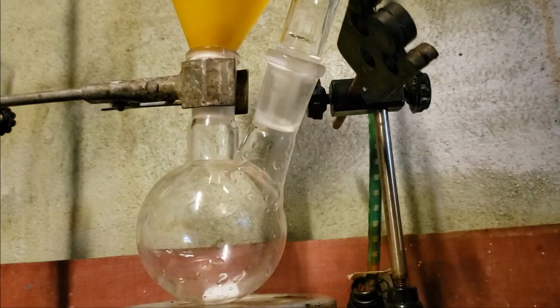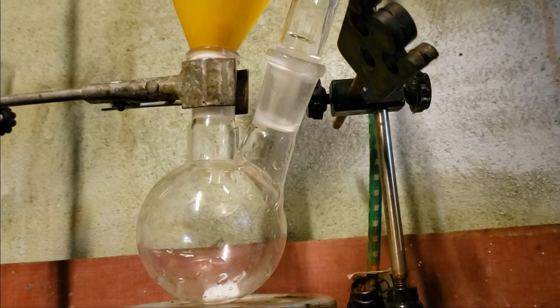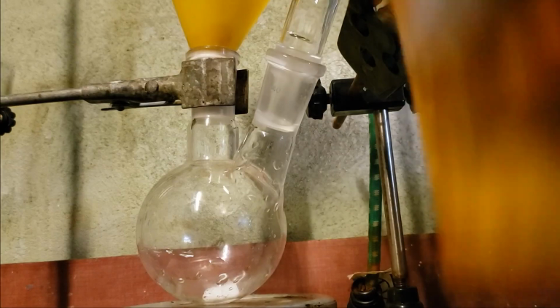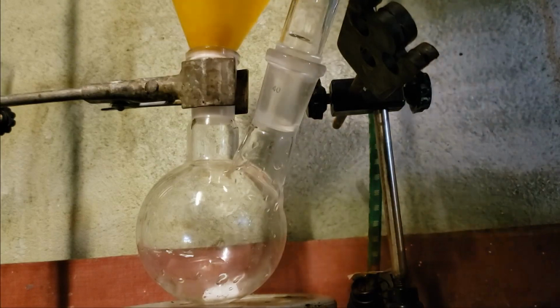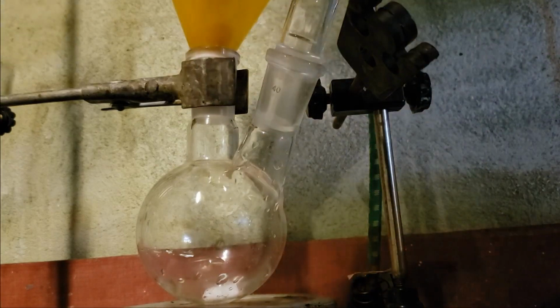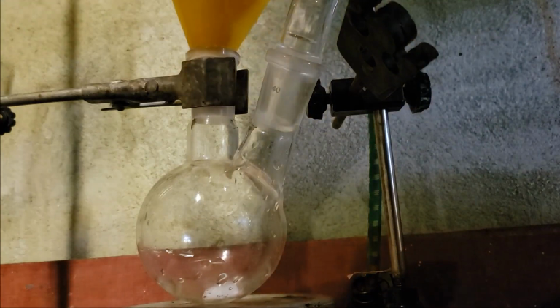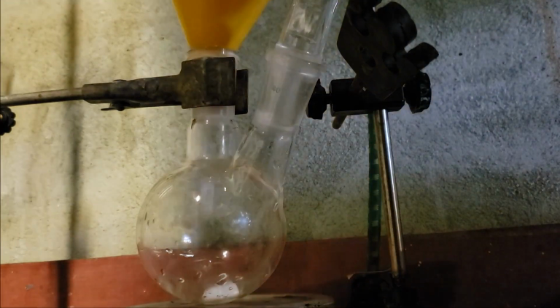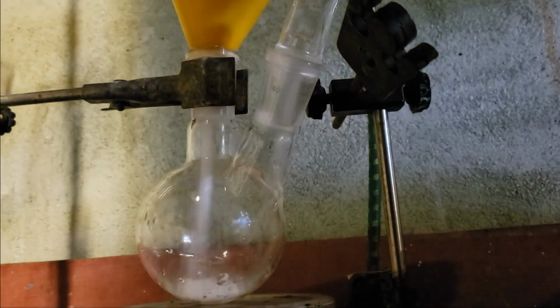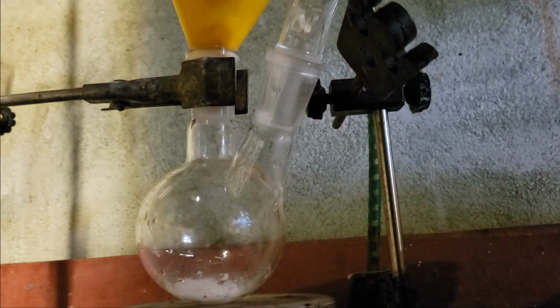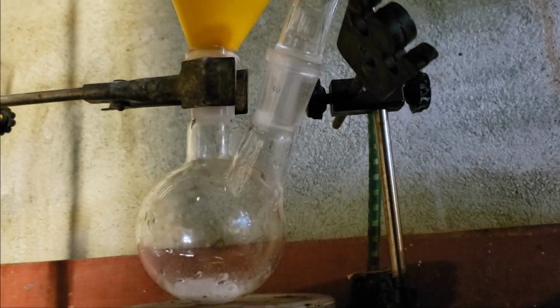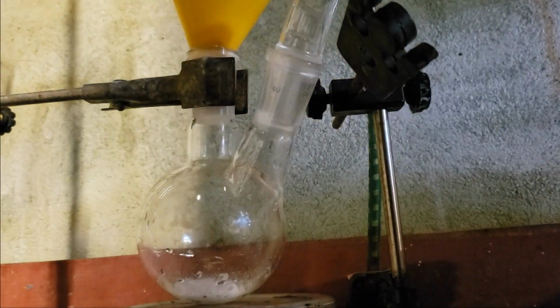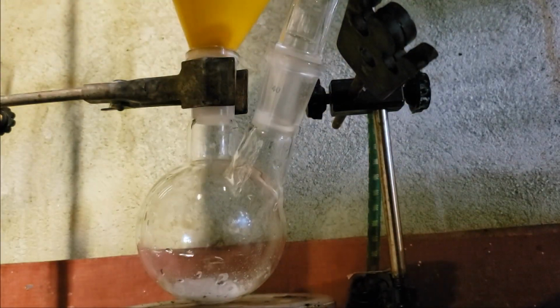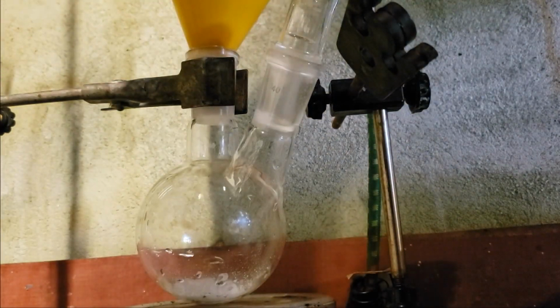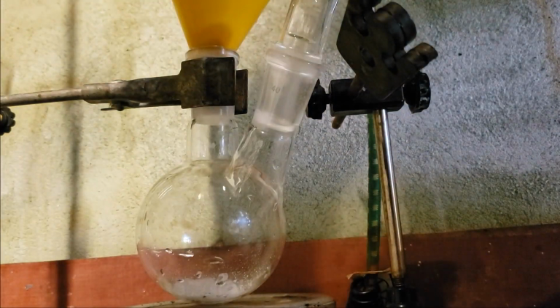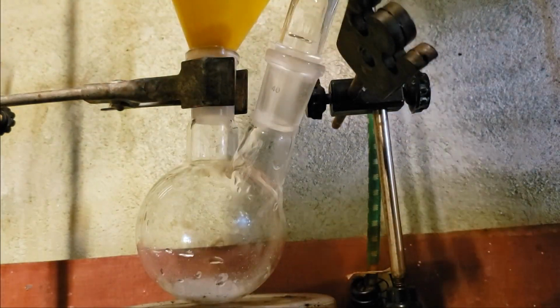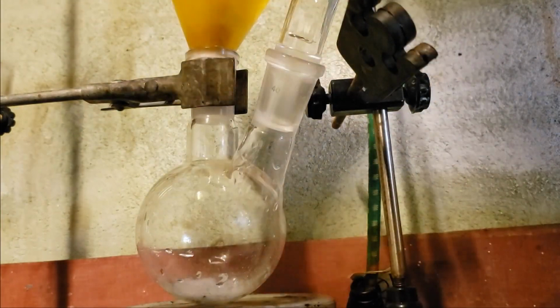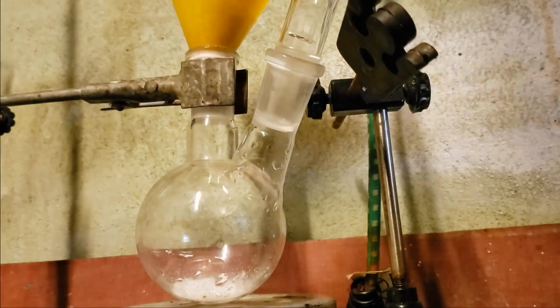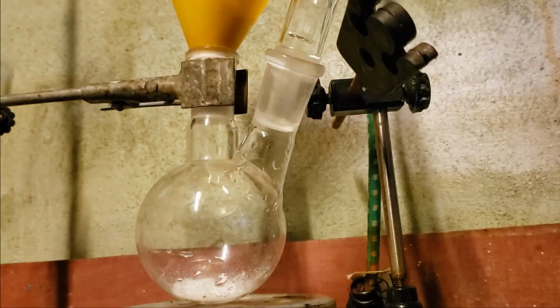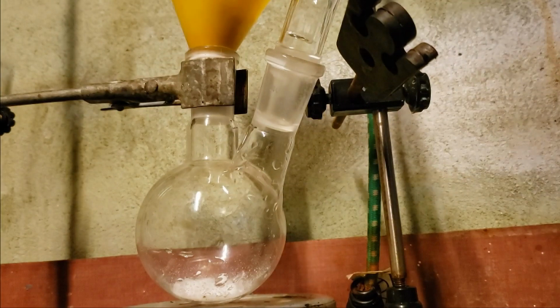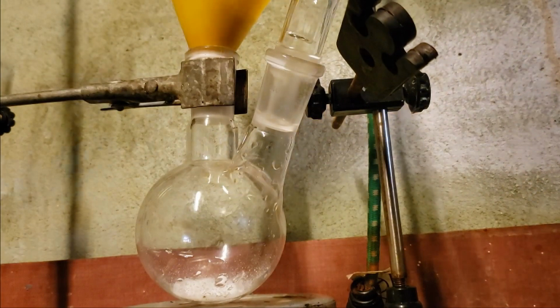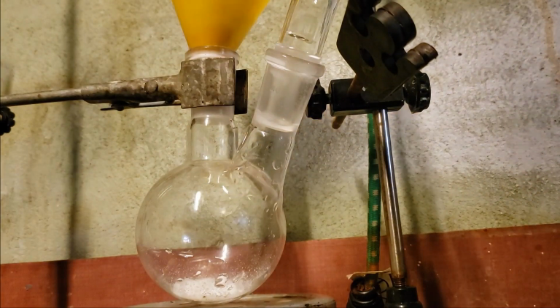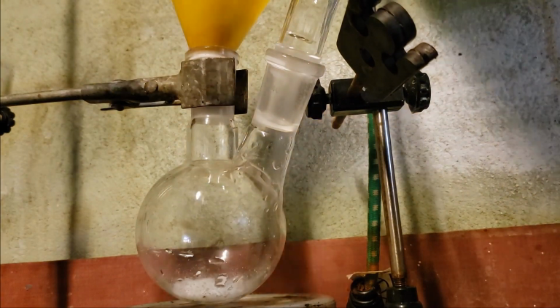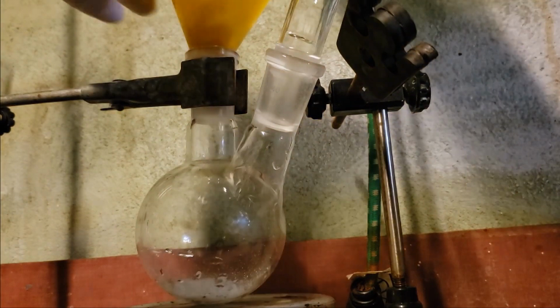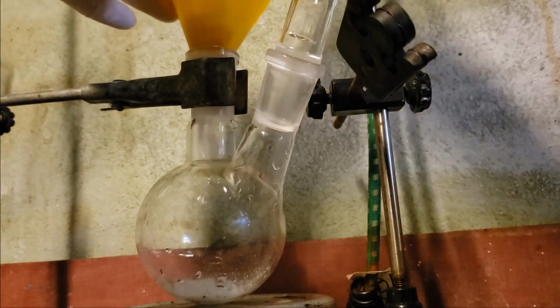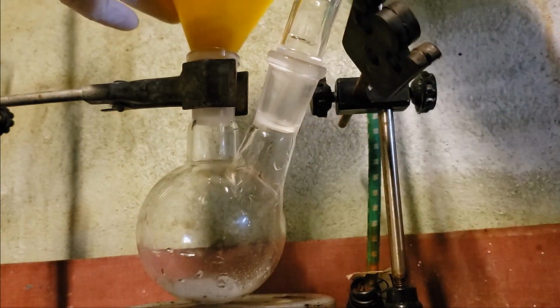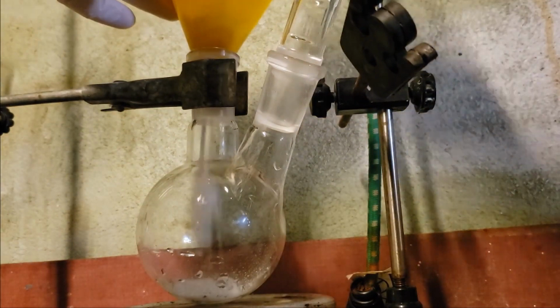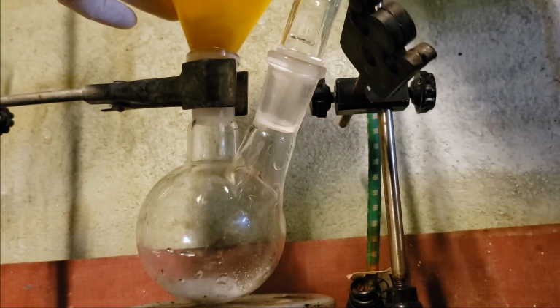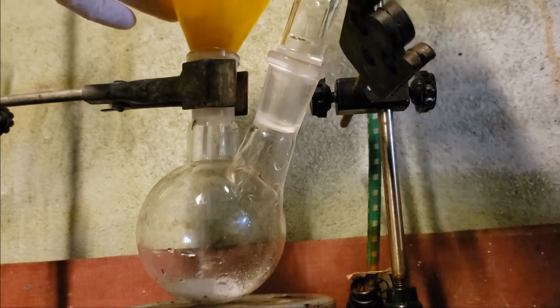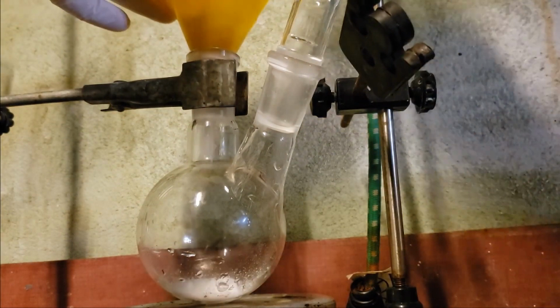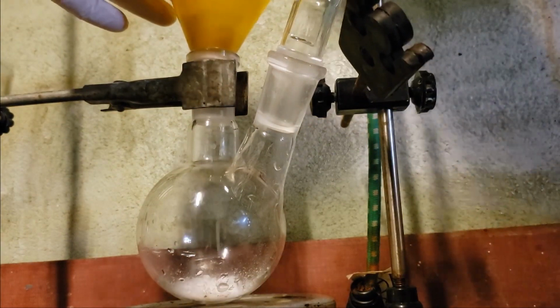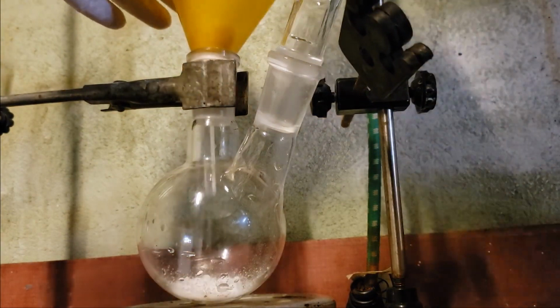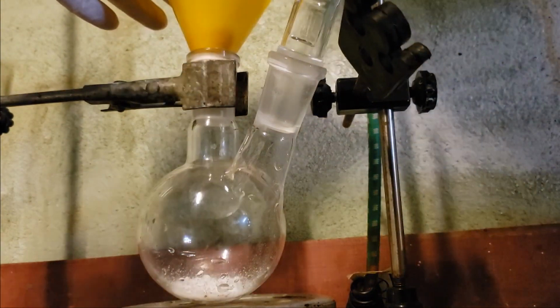First, 15 grams of oxalic acid dihydrate was dissolved in 77.5 milliliters of water with stirring.